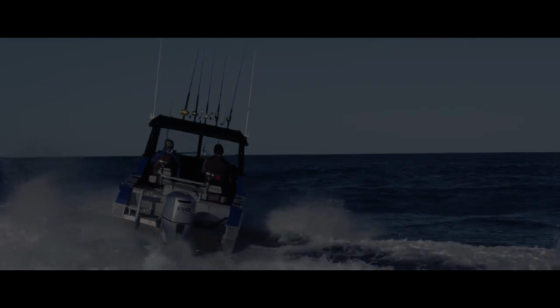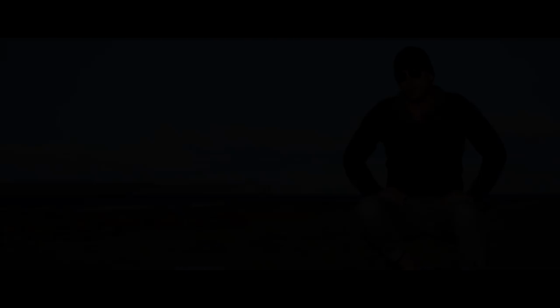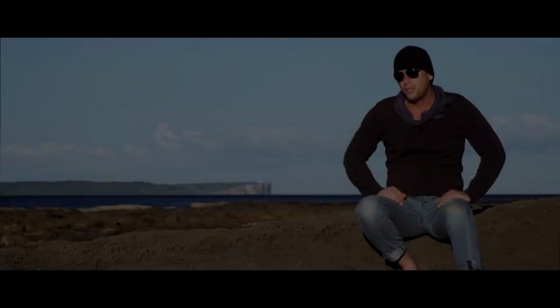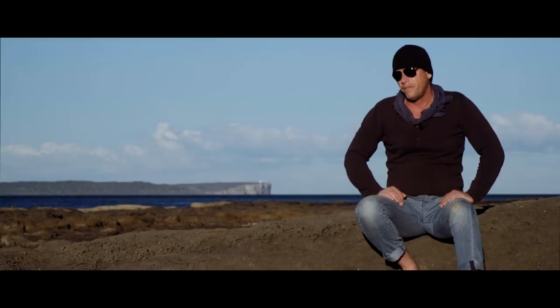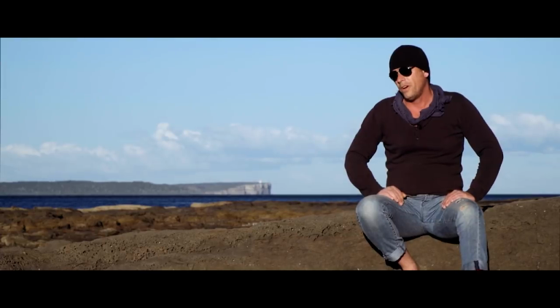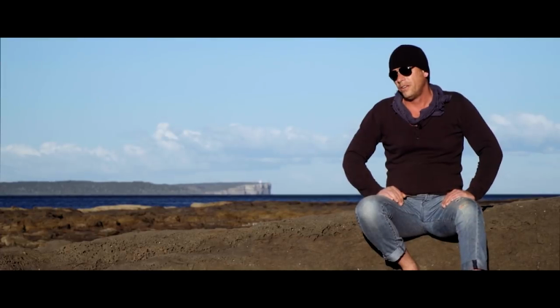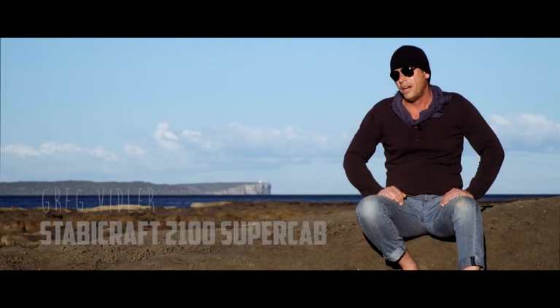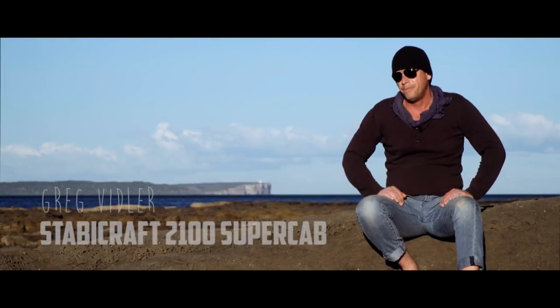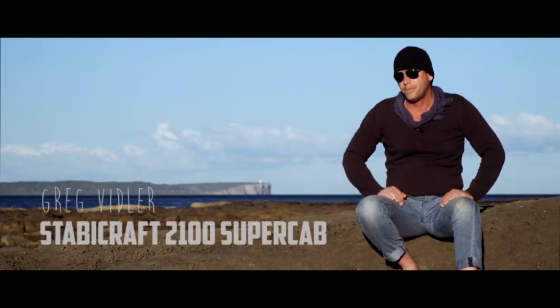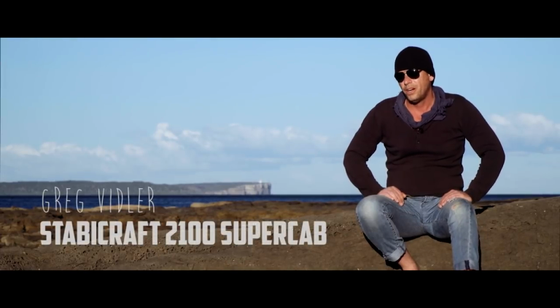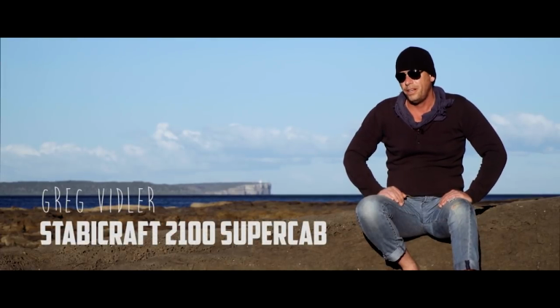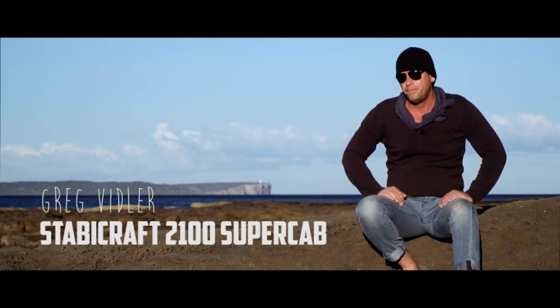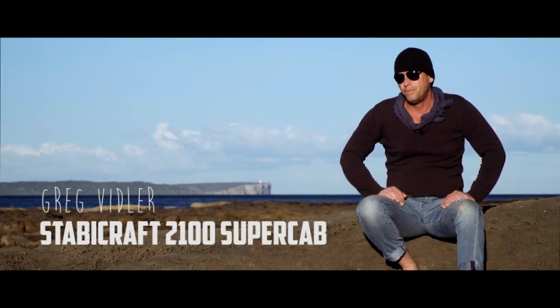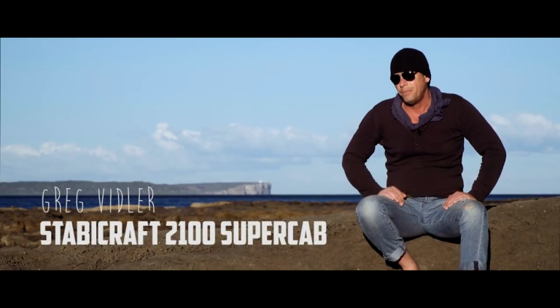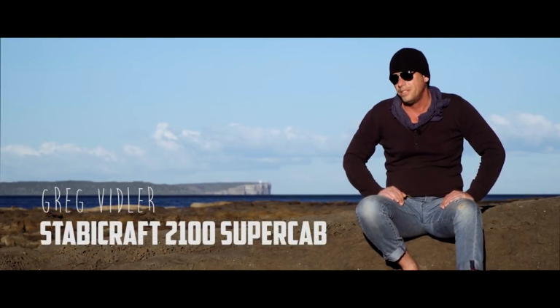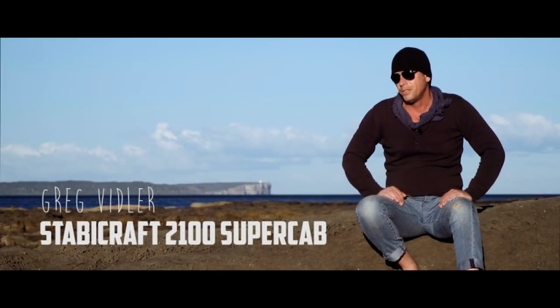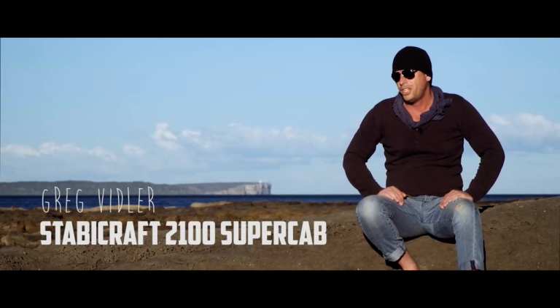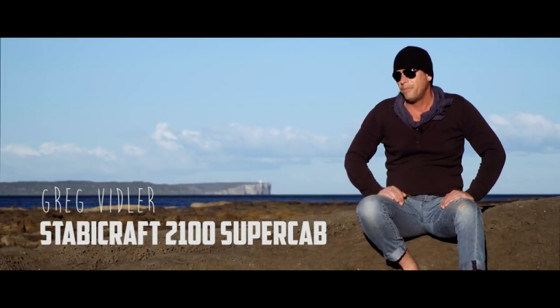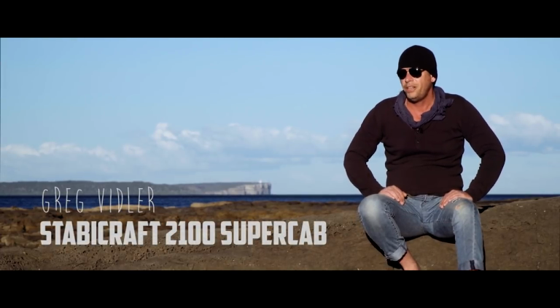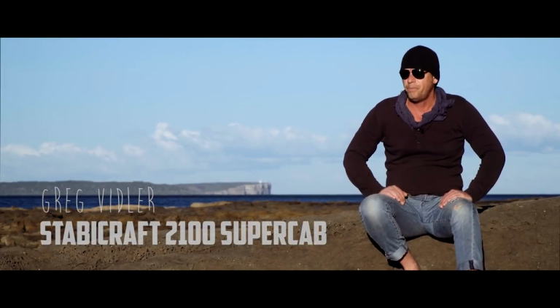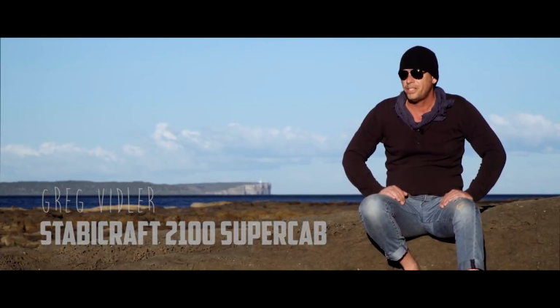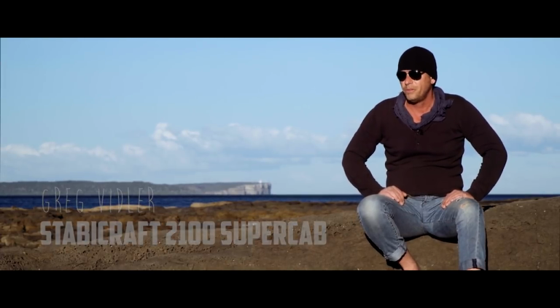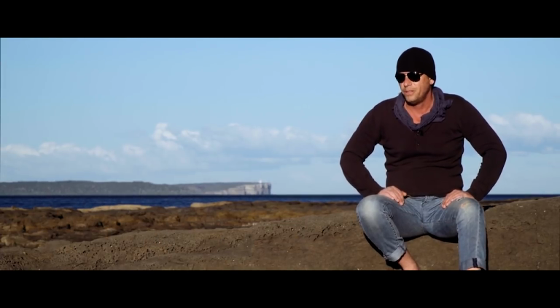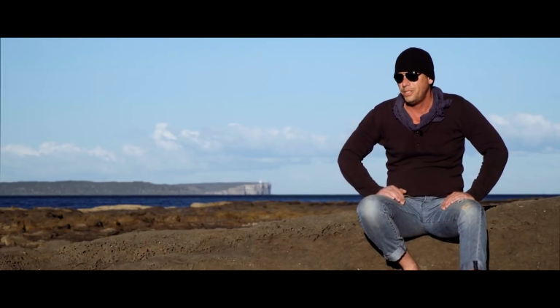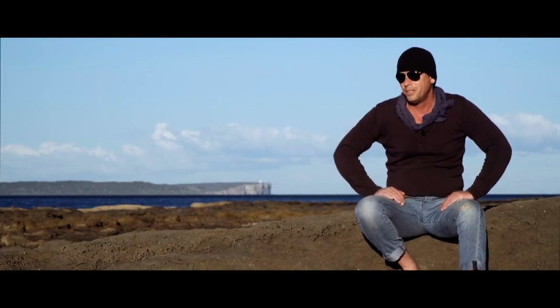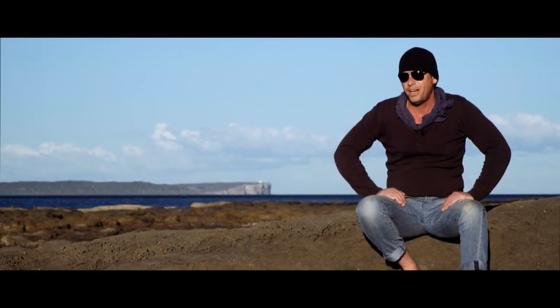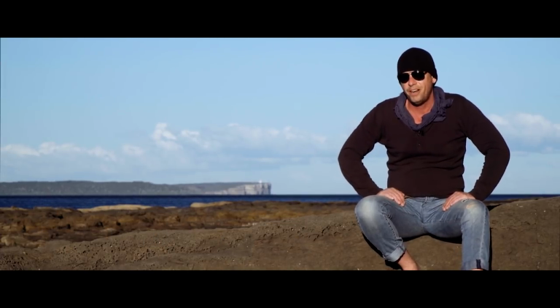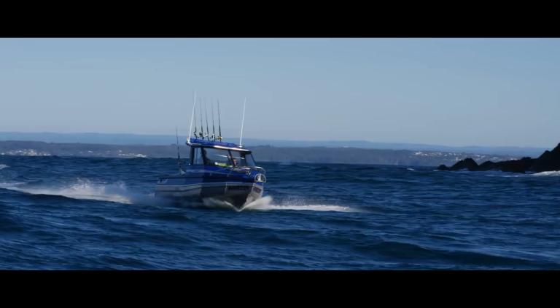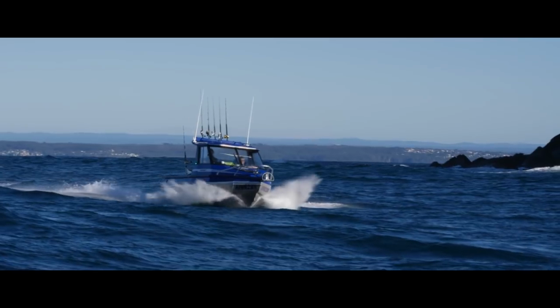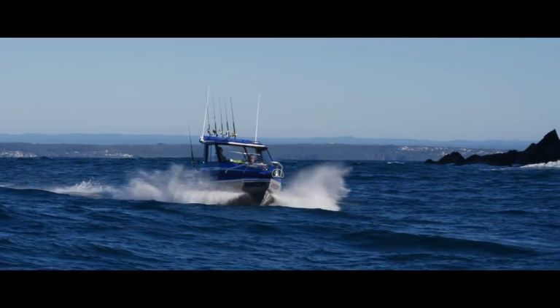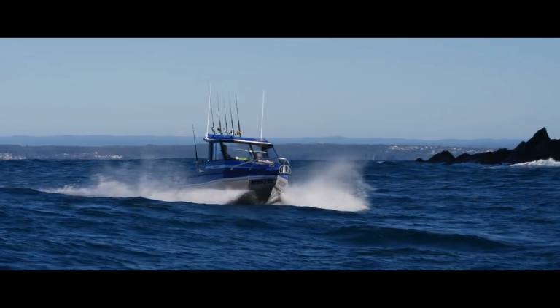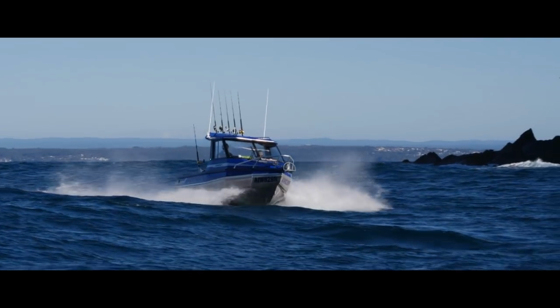My name's Greg Veidler. I run a business called Shout Media in Mascot with a business partner, Adam. I've got the Sabie.